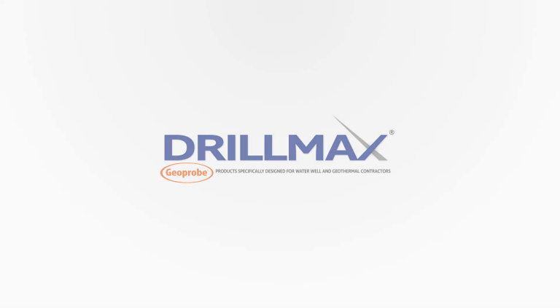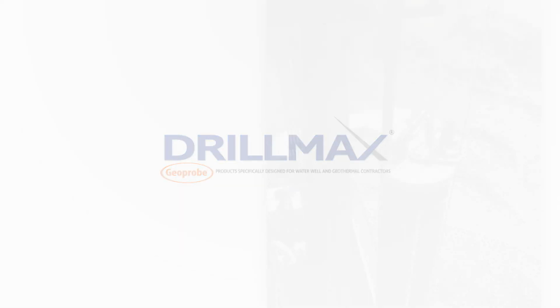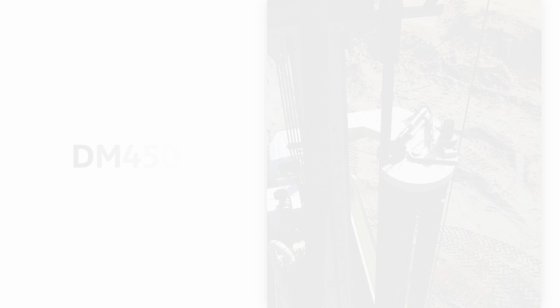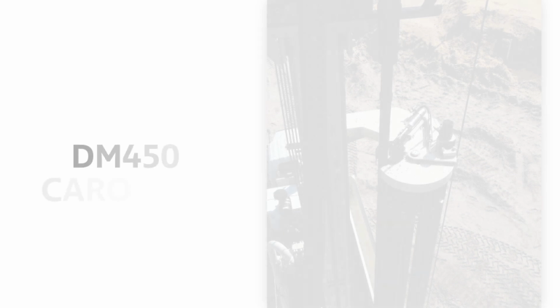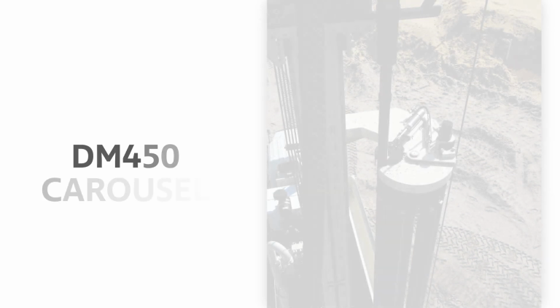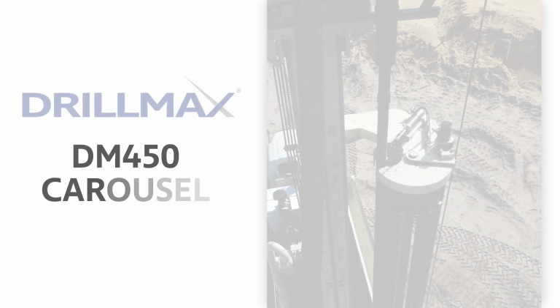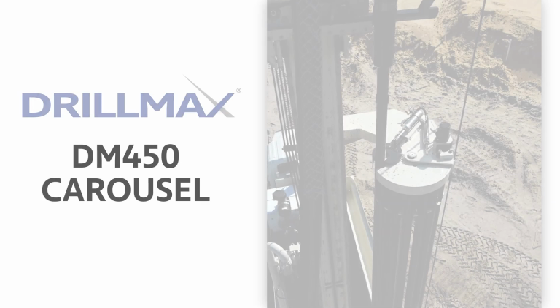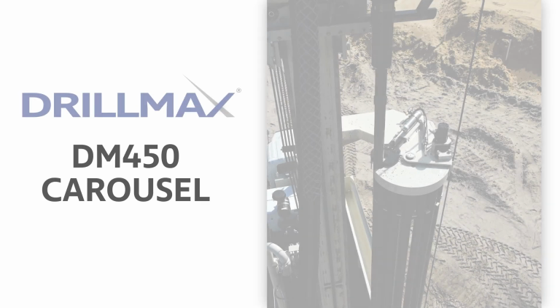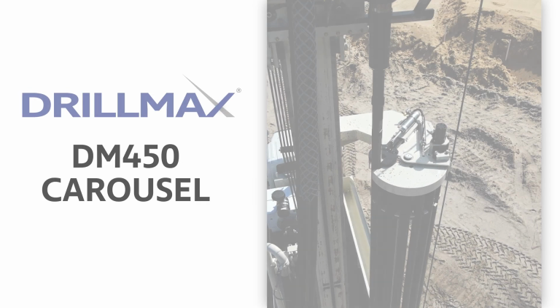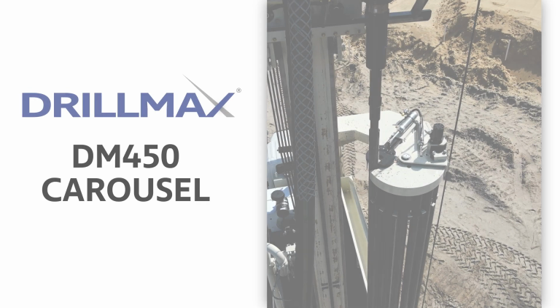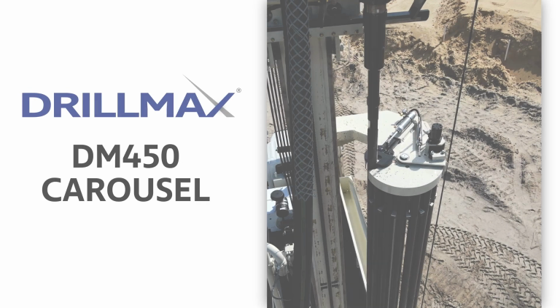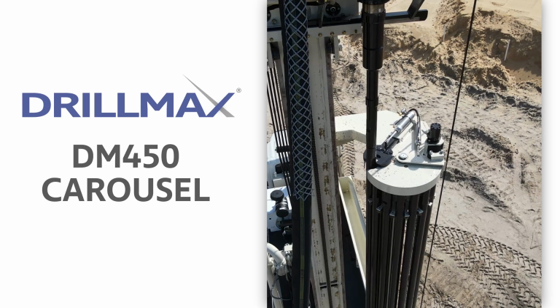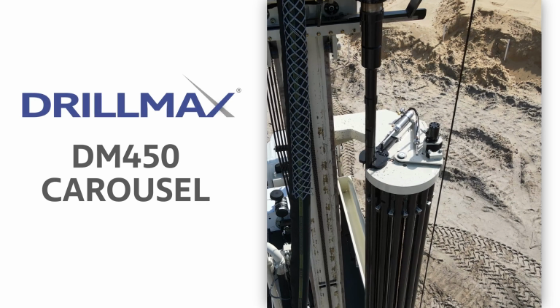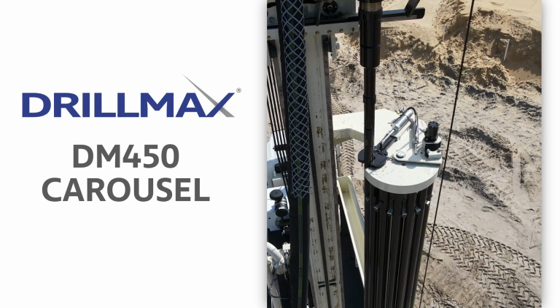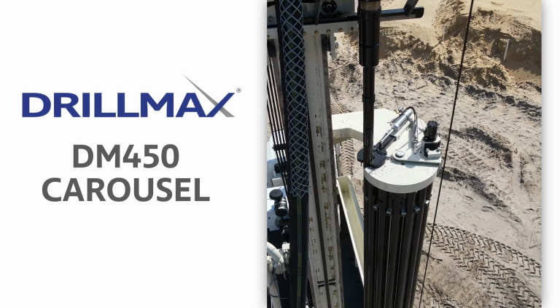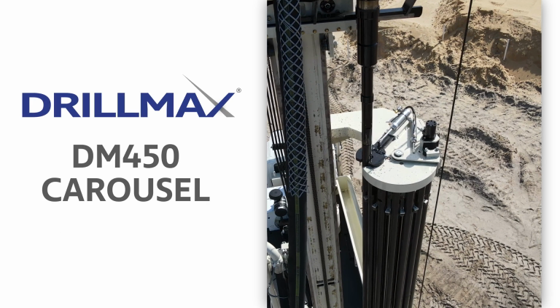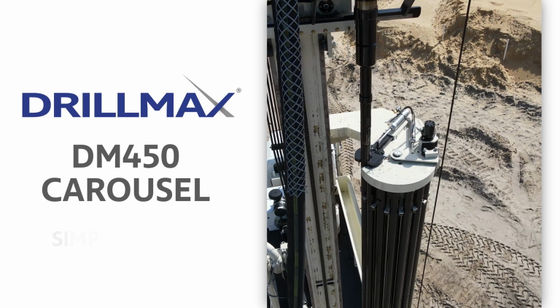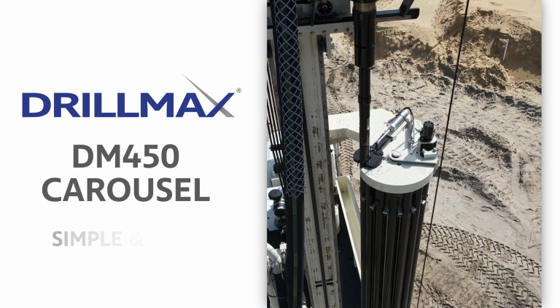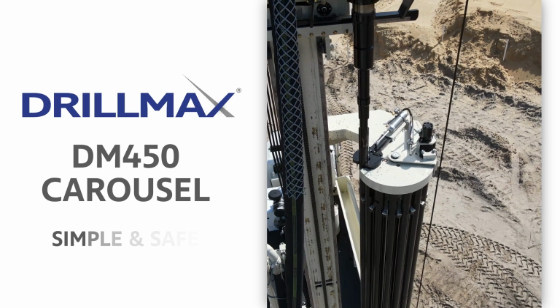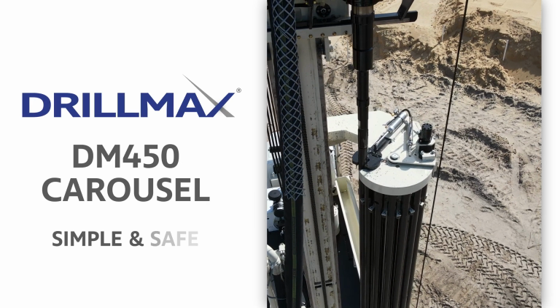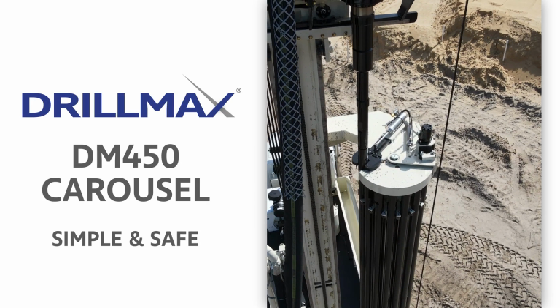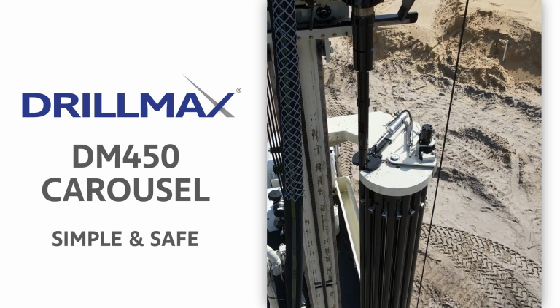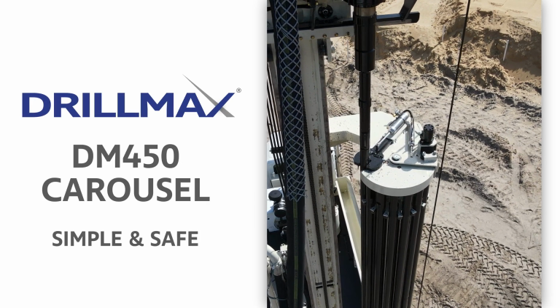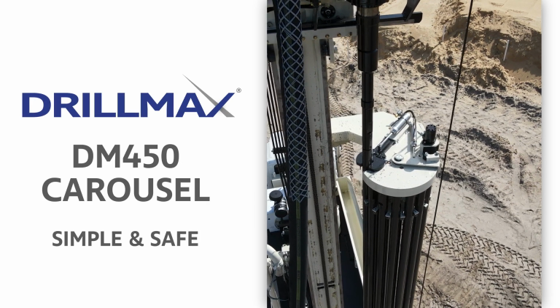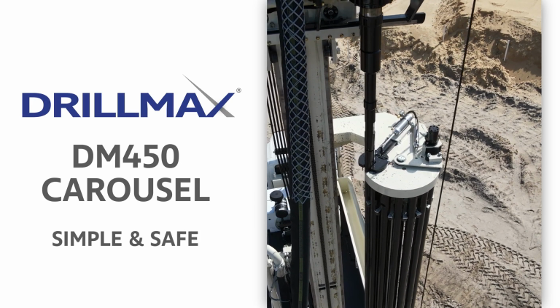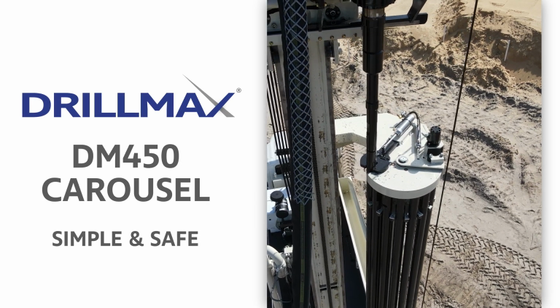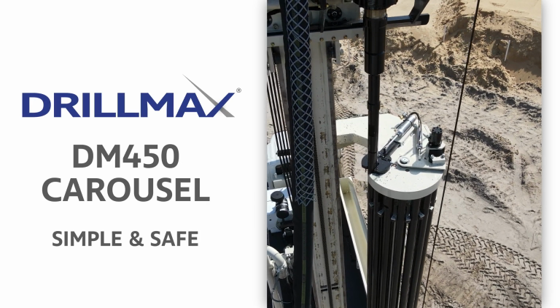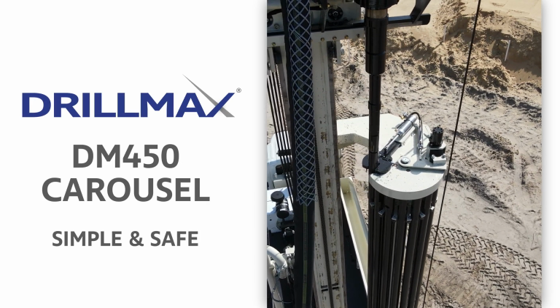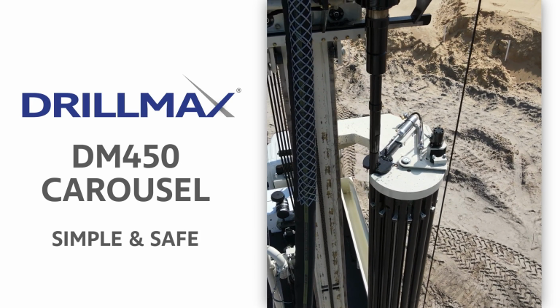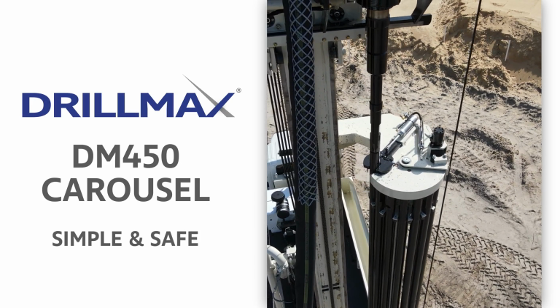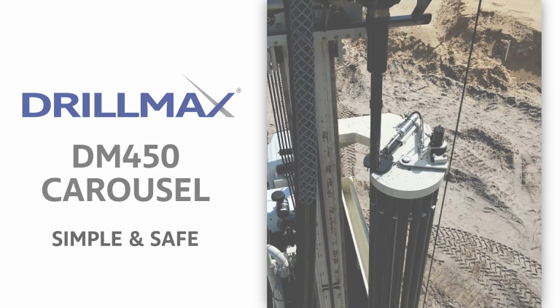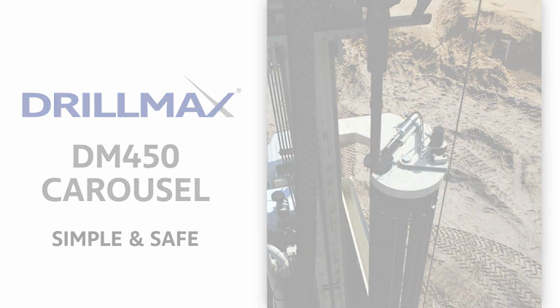The rod carousel on the DrillMax DM450 waterwheel rig is a simple and safe way to go in and out of the hole.